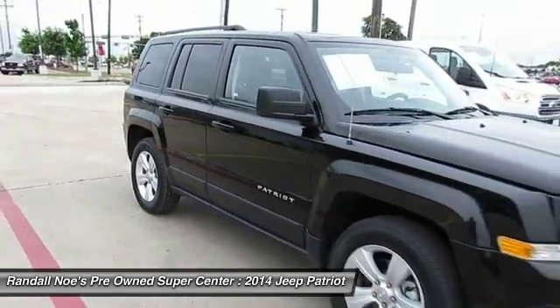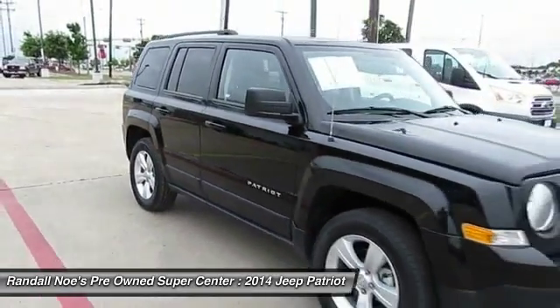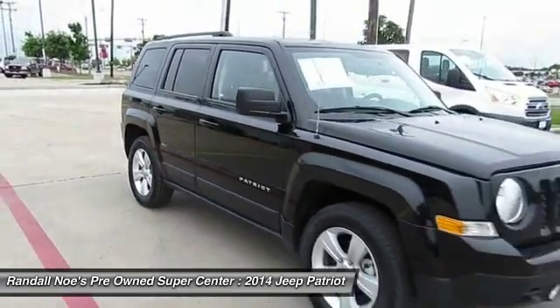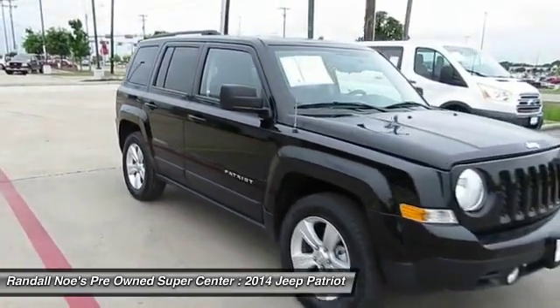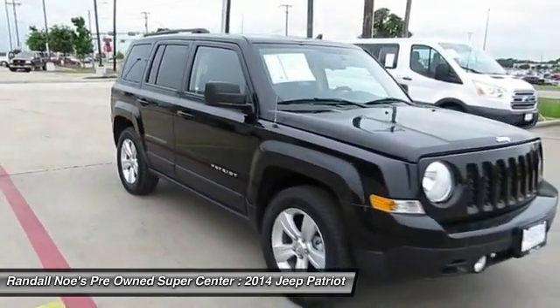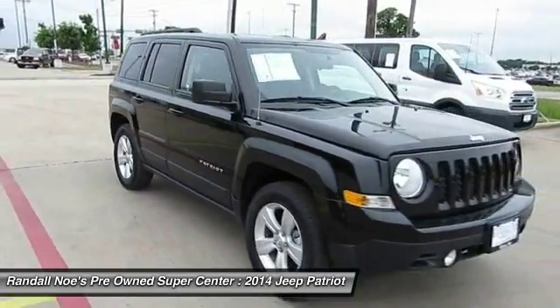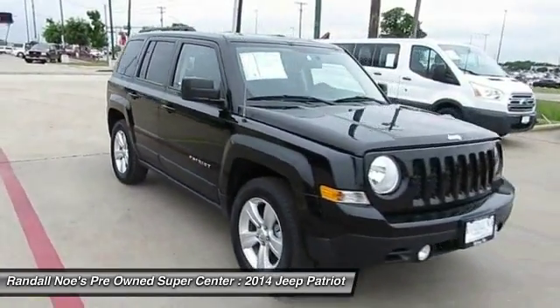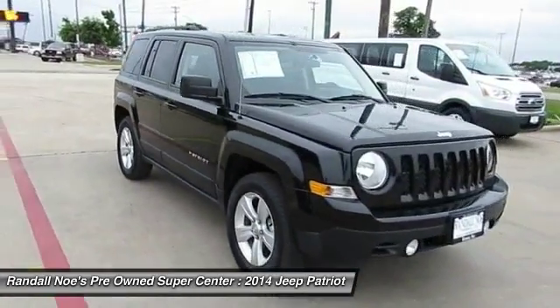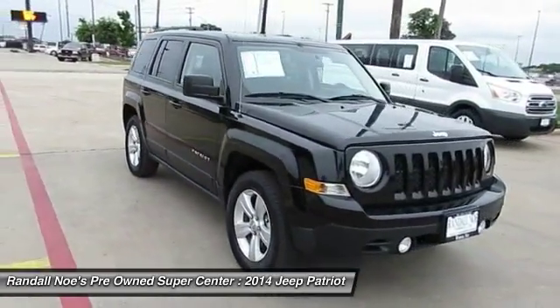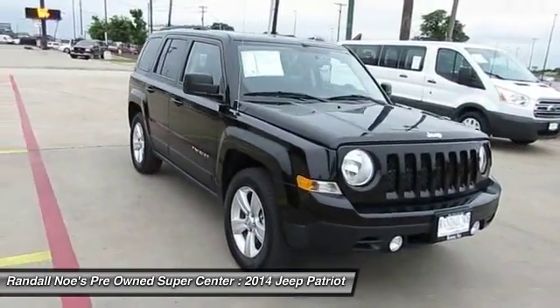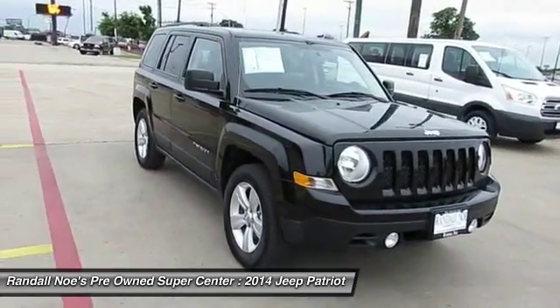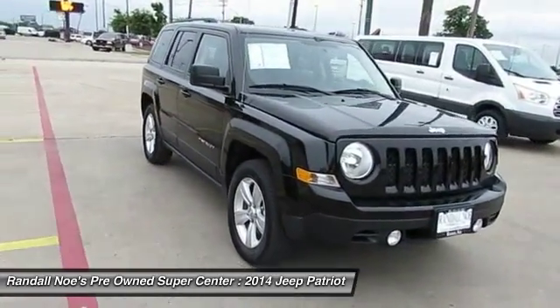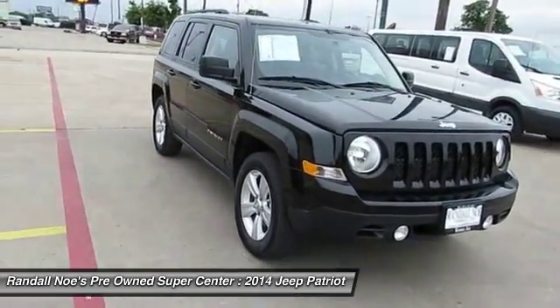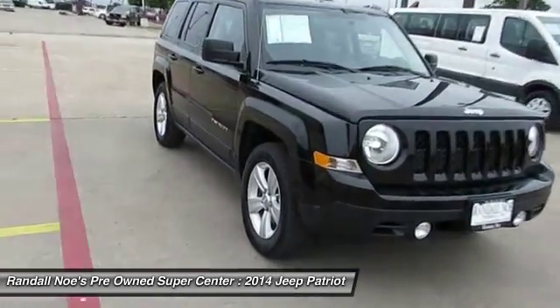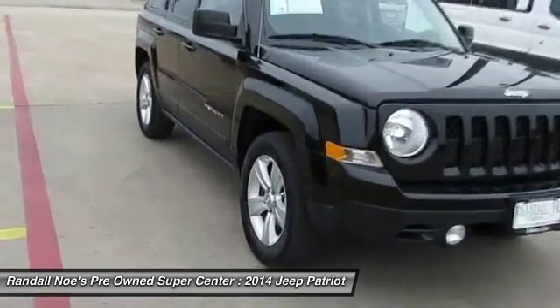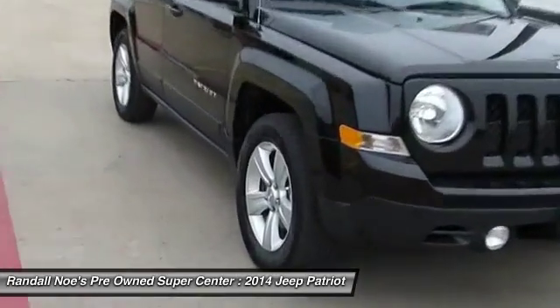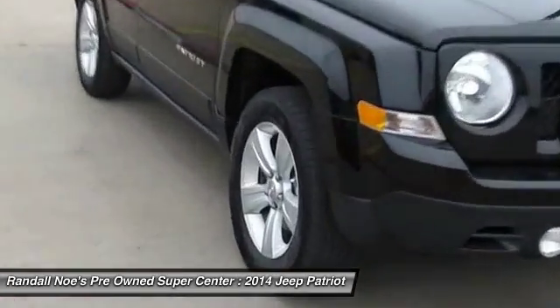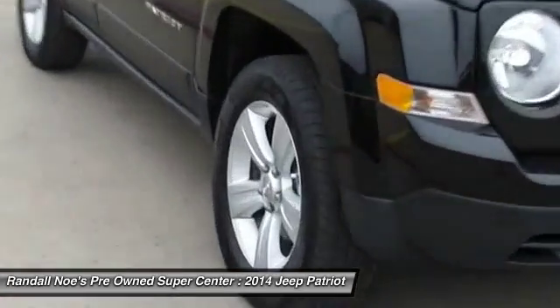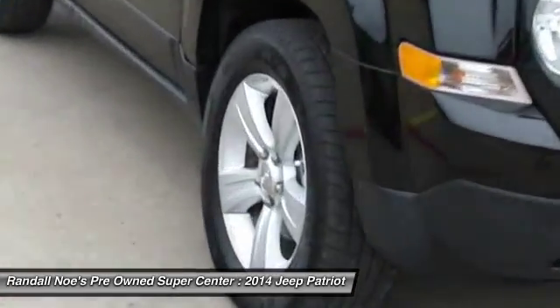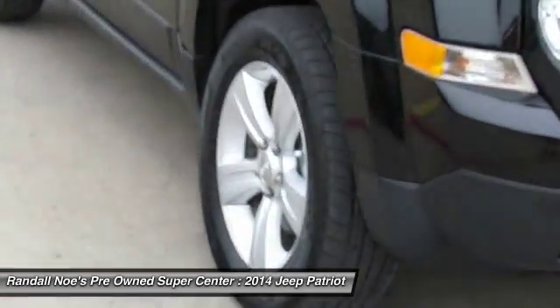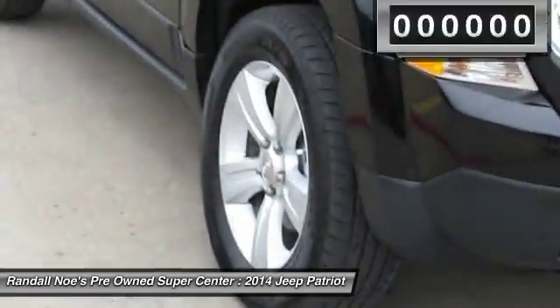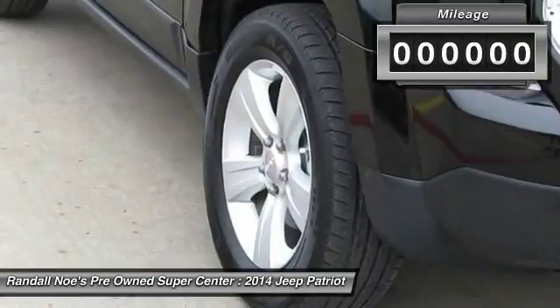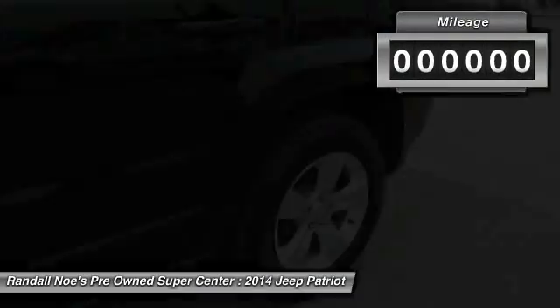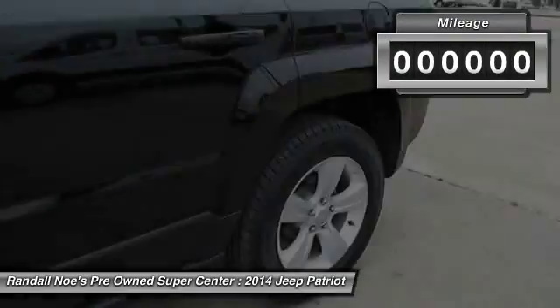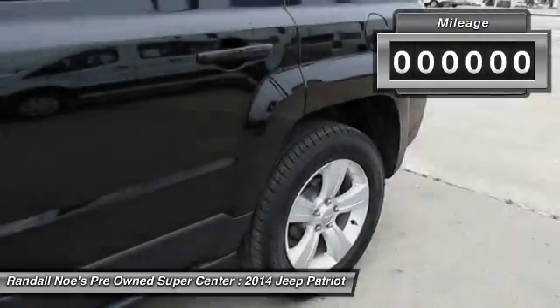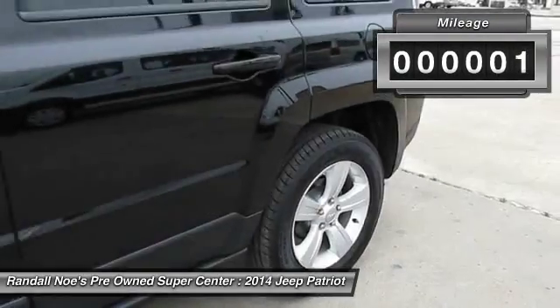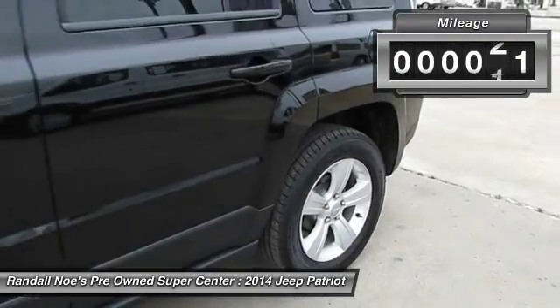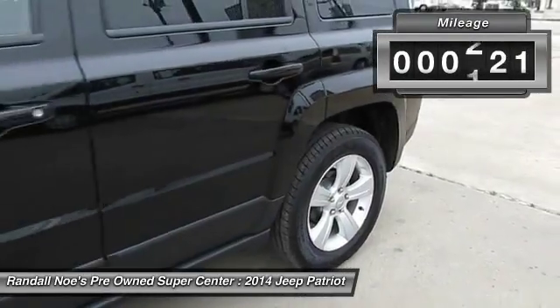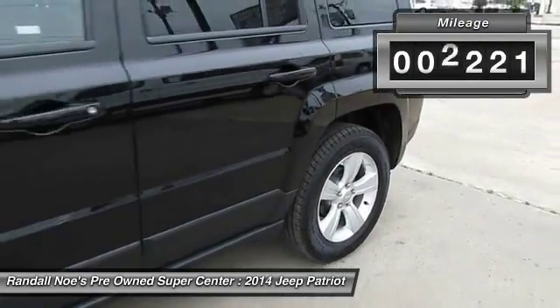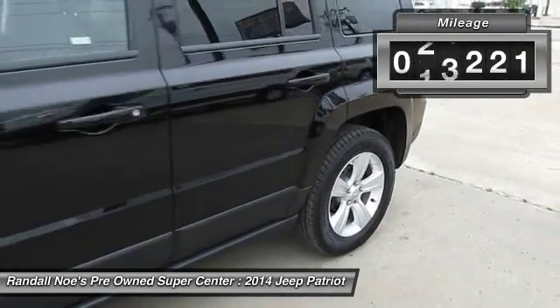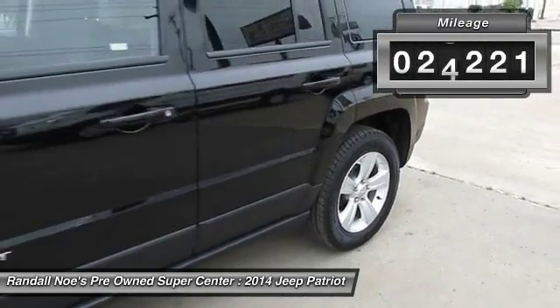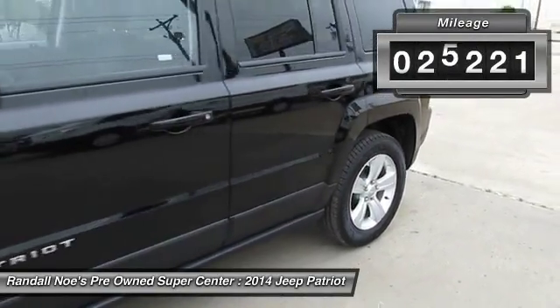The Patriot has plenty of room inside for any size family. This vehicle has less than 30,000 miles.